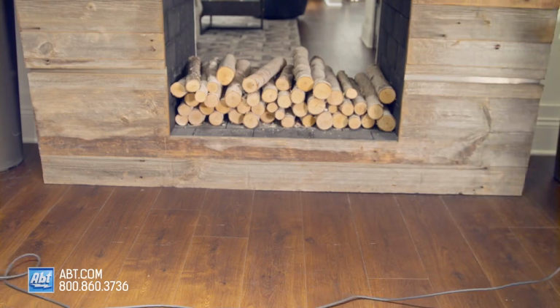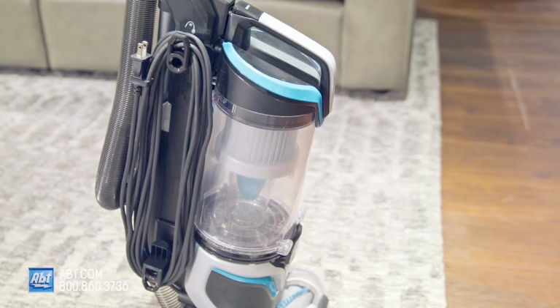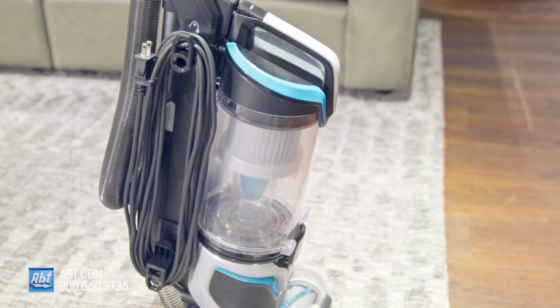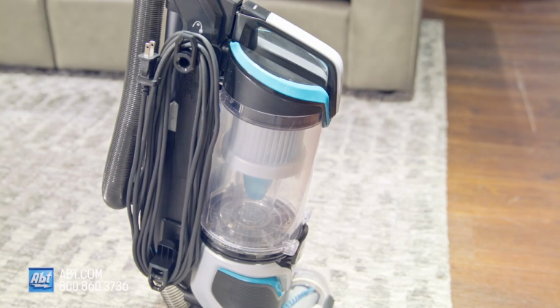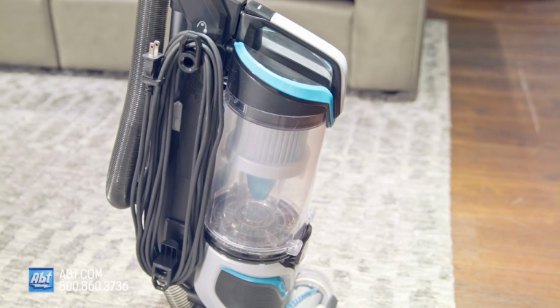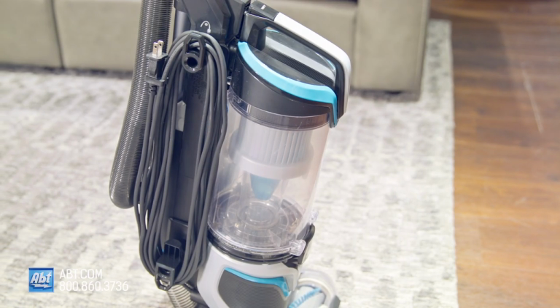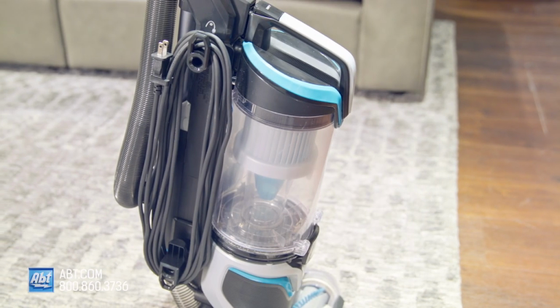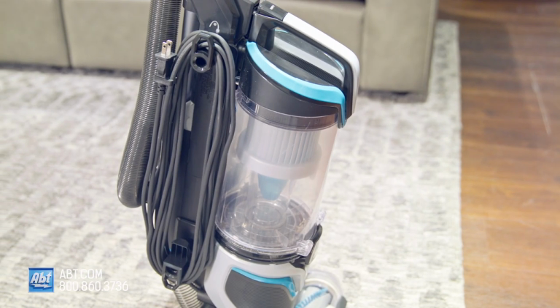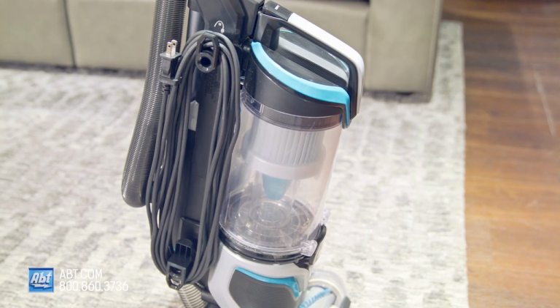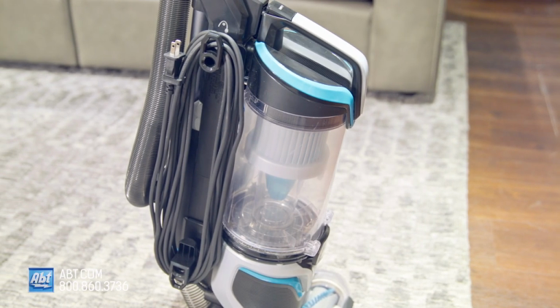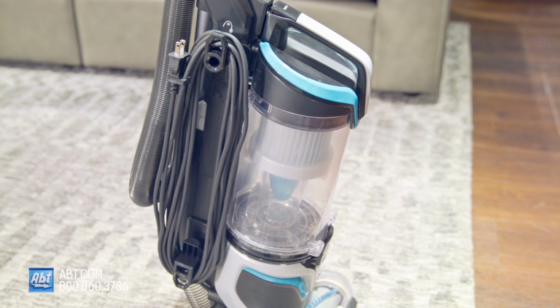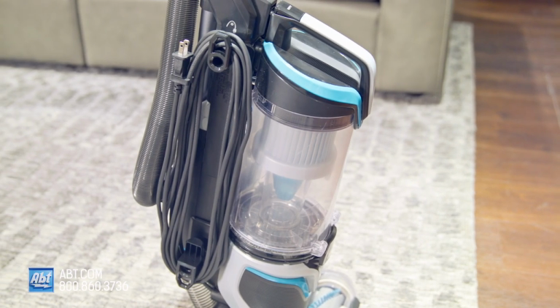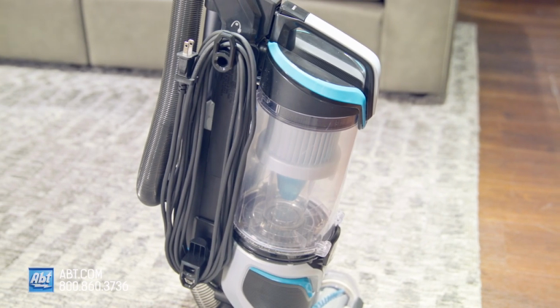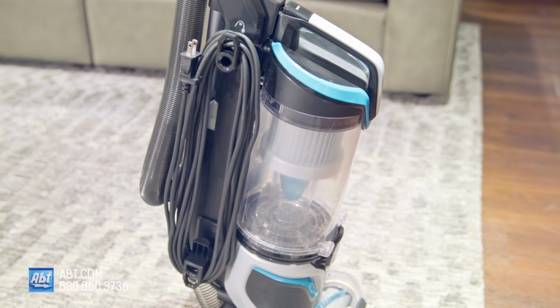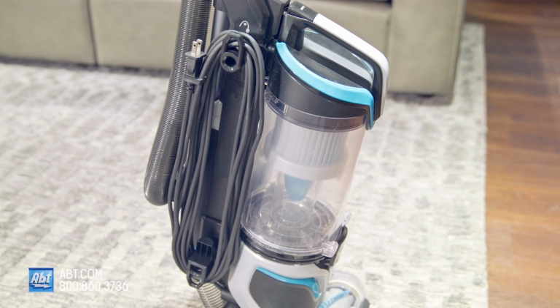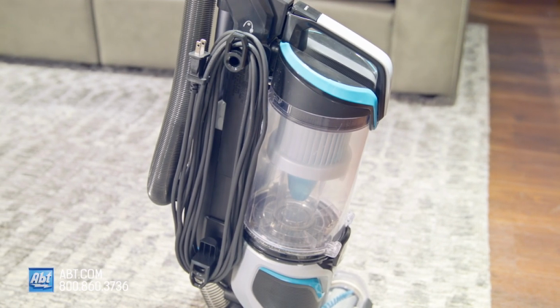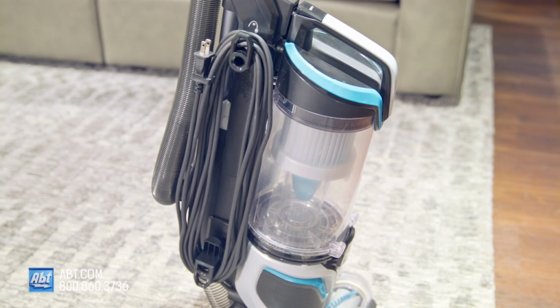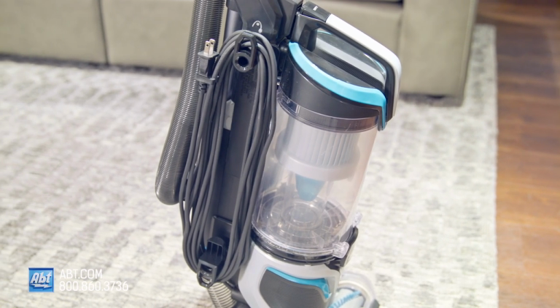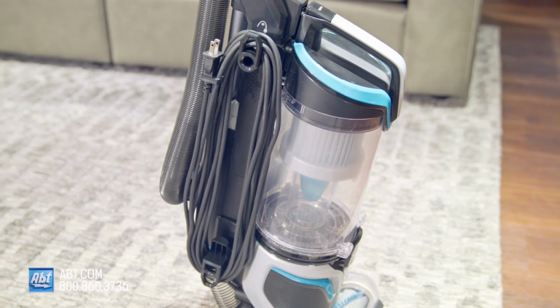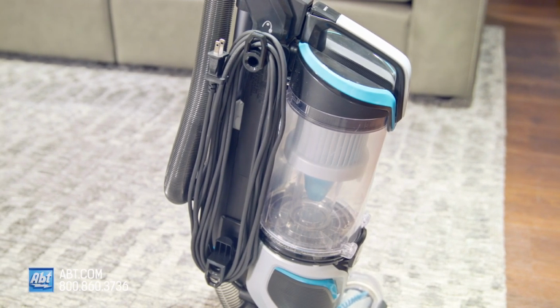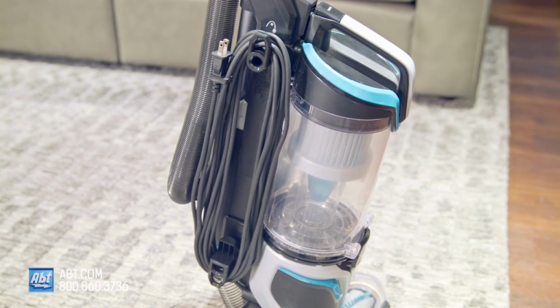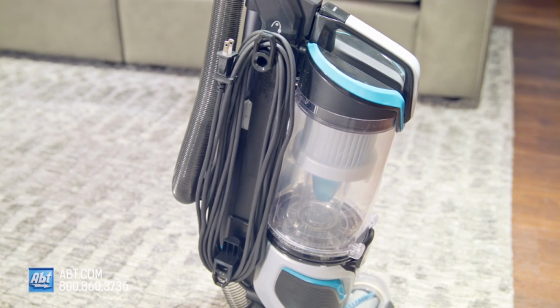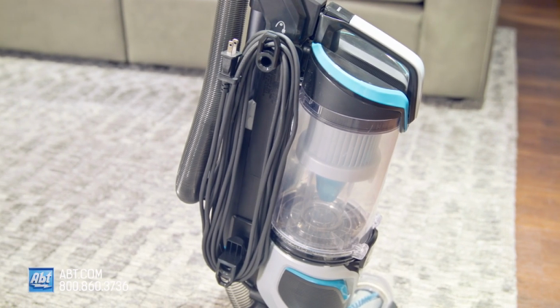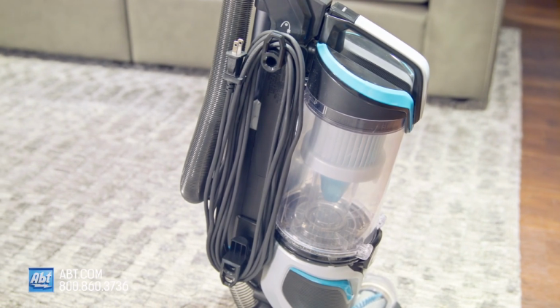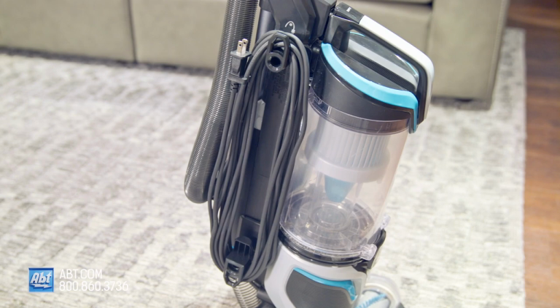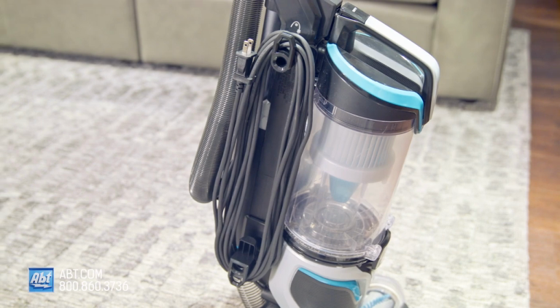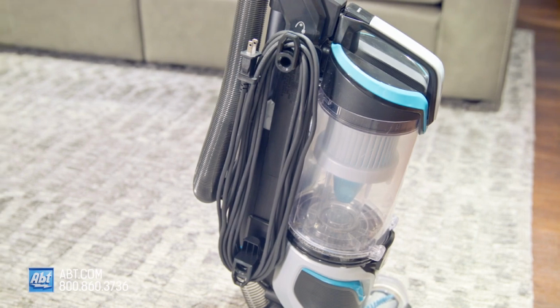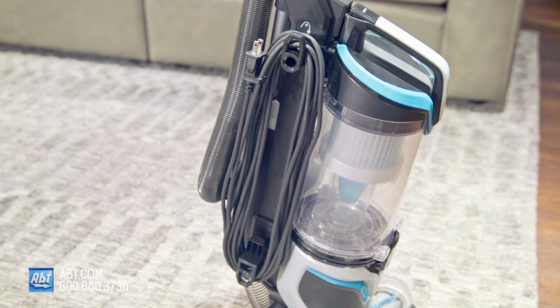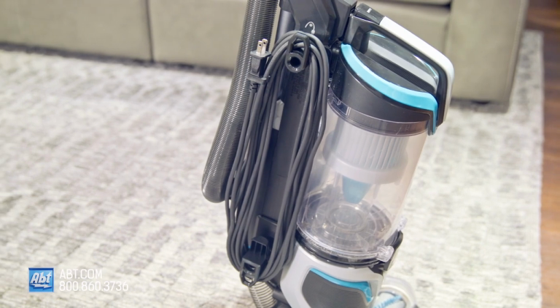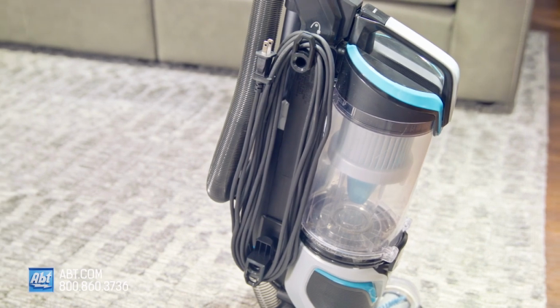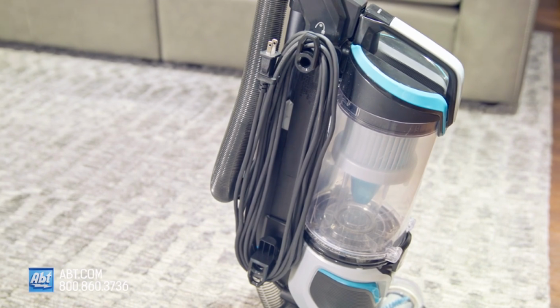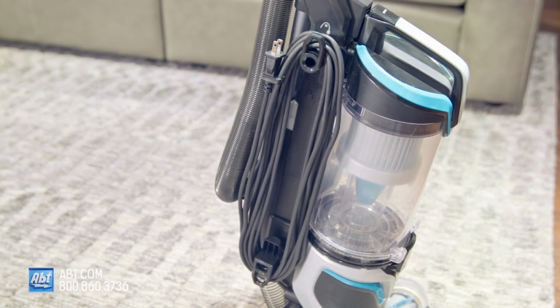It is a corded vacuum, but the hose is a nice seven and a half feet long, so you'll be able to clean most rooms without any hassle.